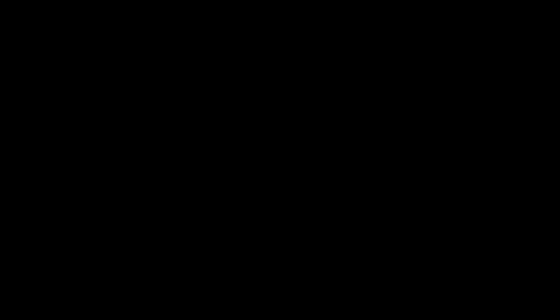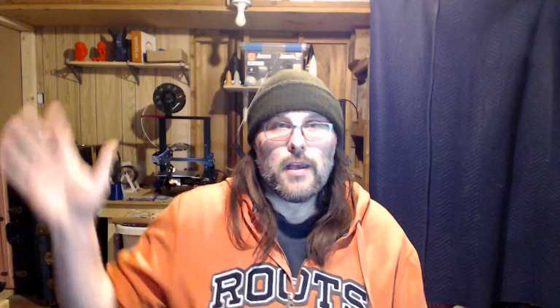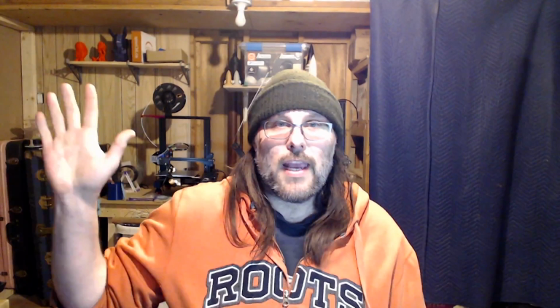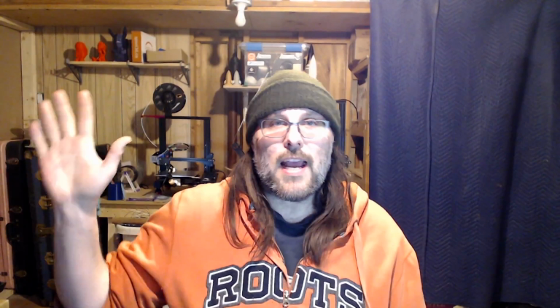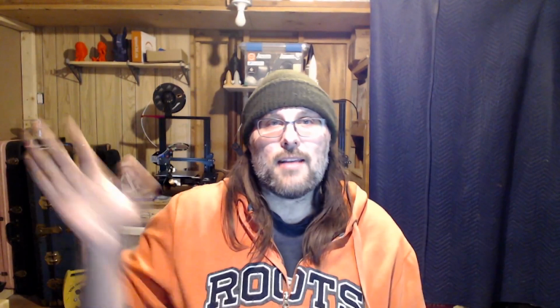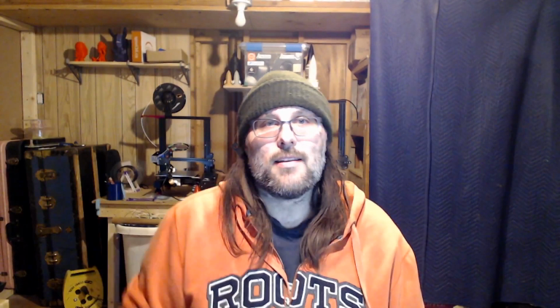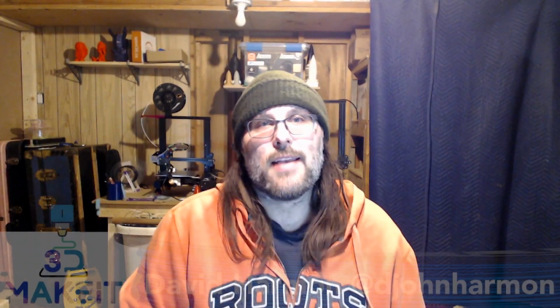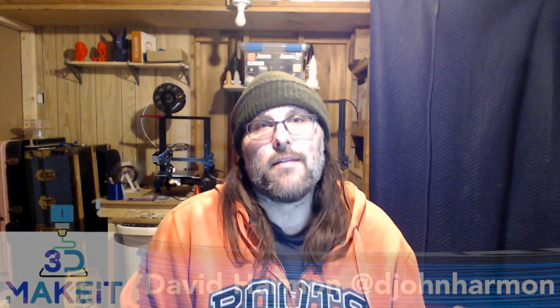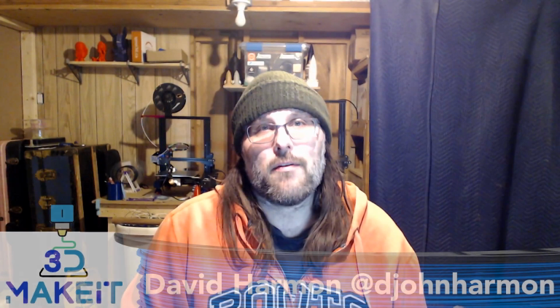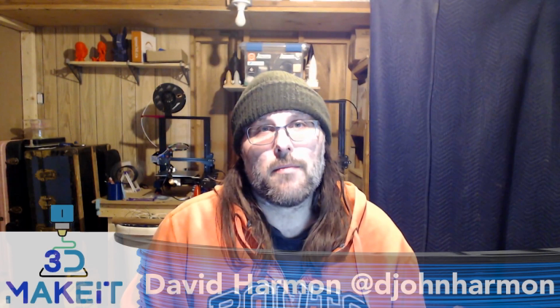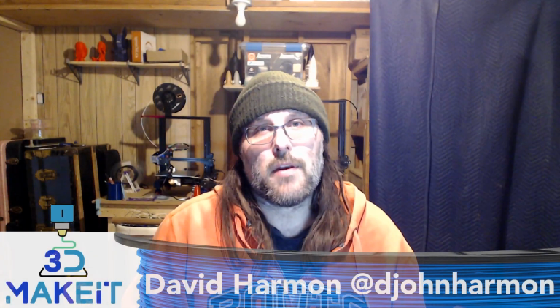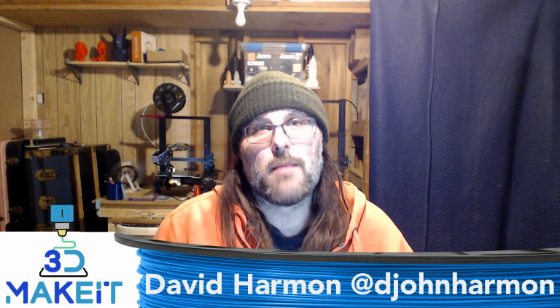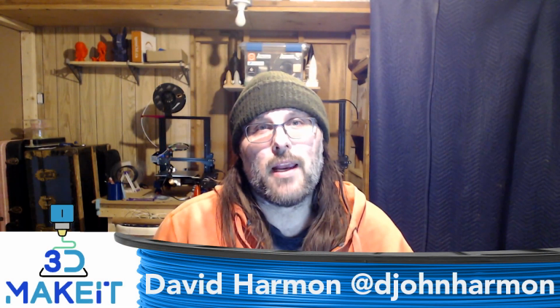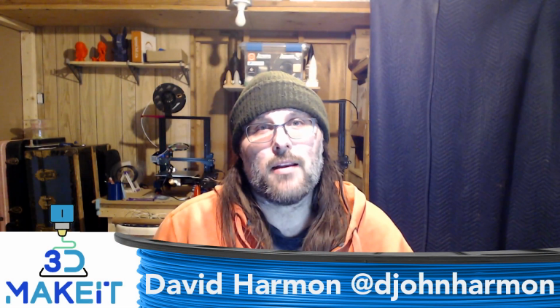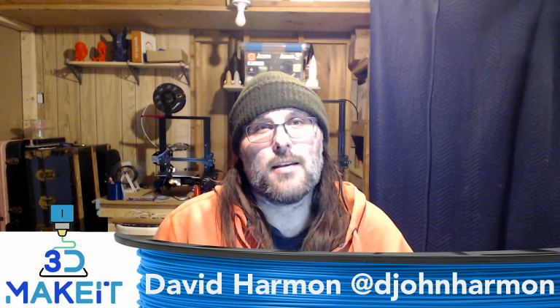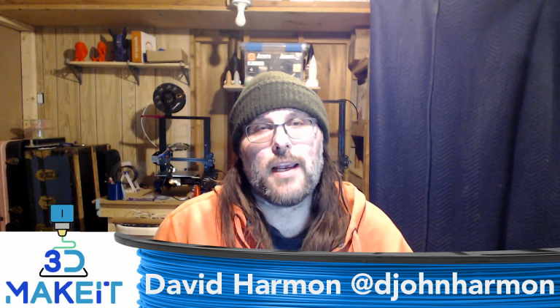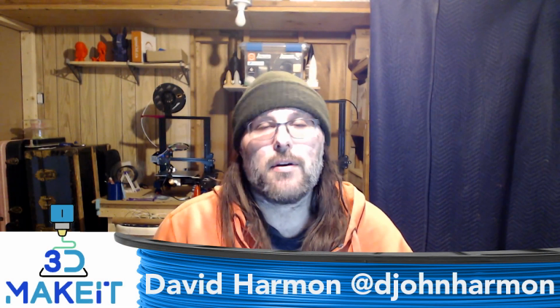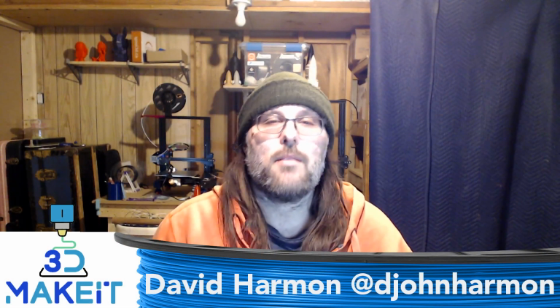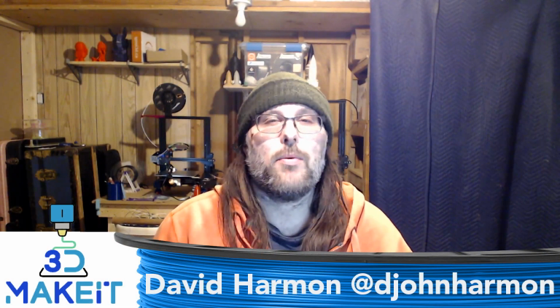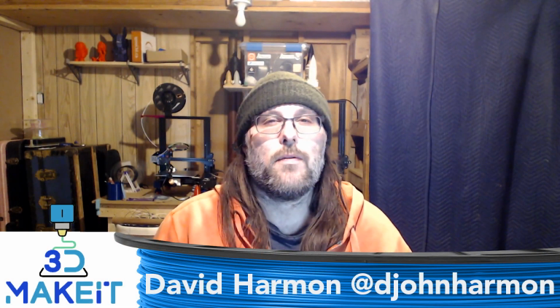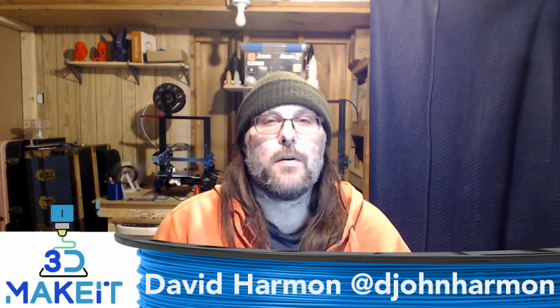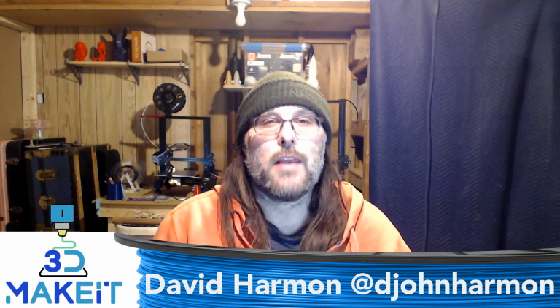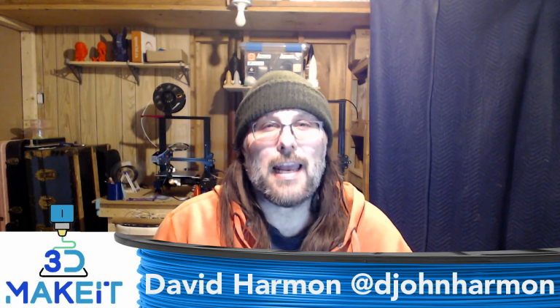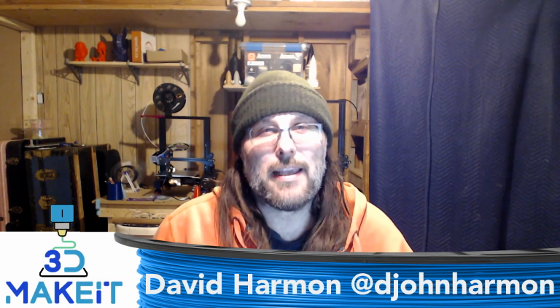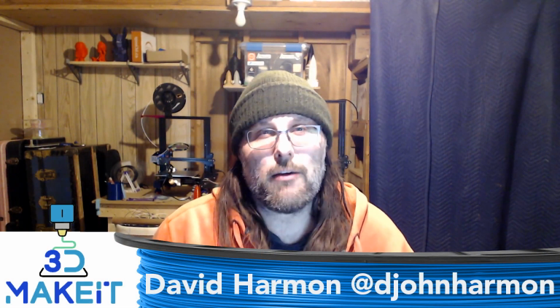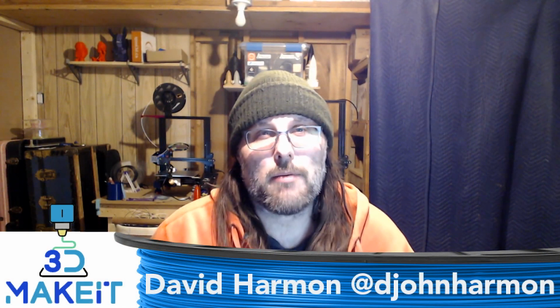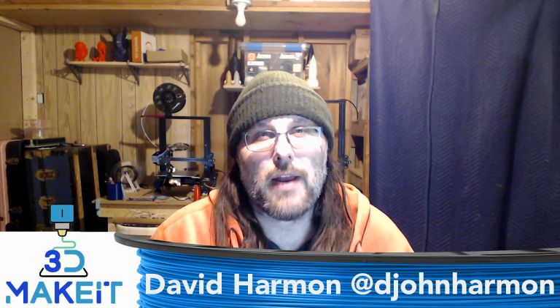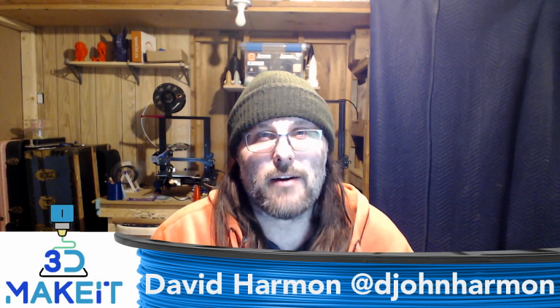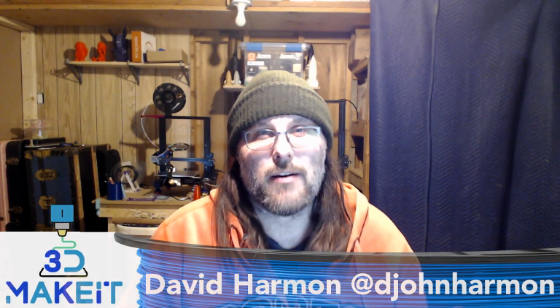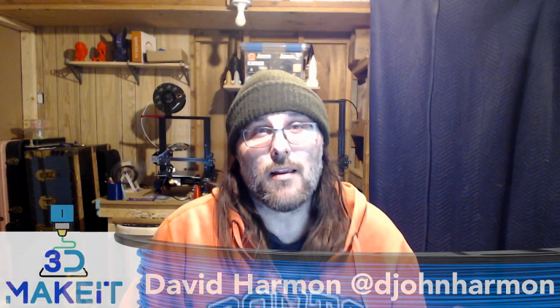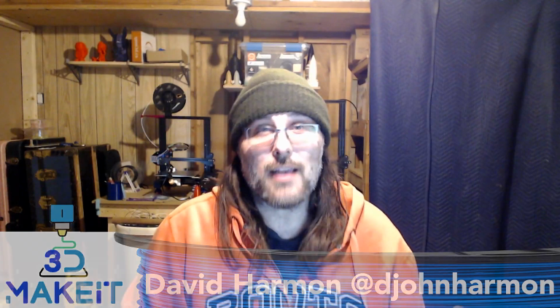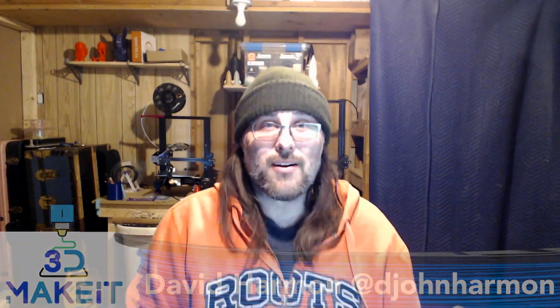Hey guys, it's David from 3D Make It. Today we're going to be reviewing the Anycubic Predator. Let's go!